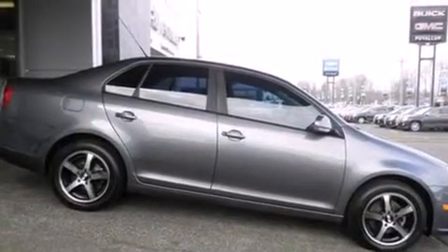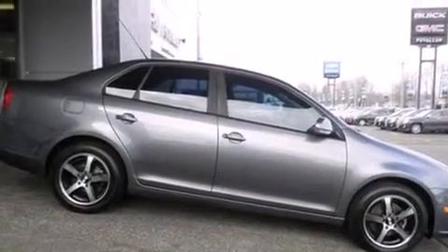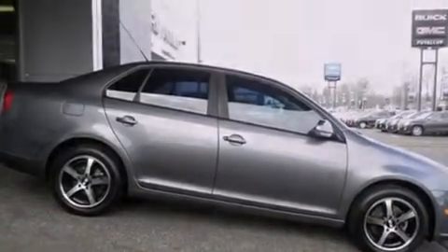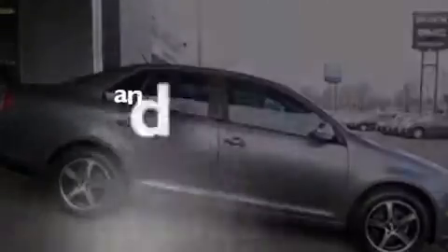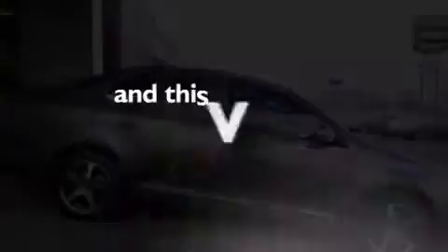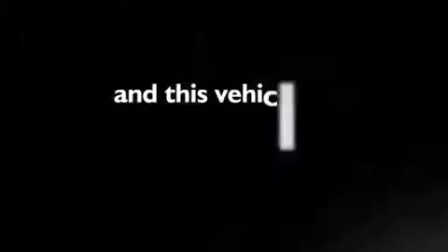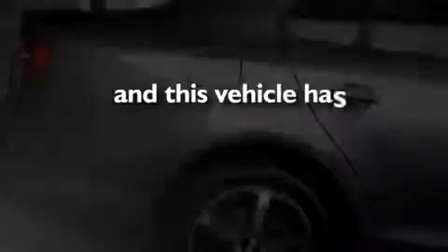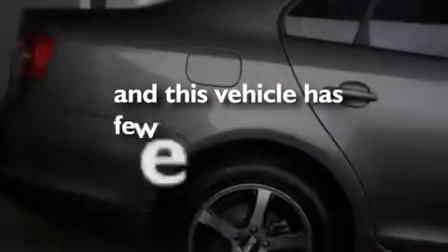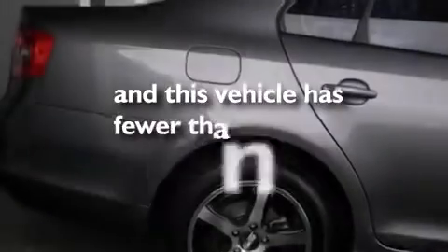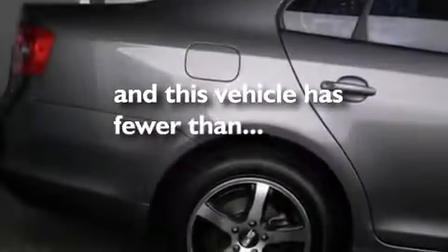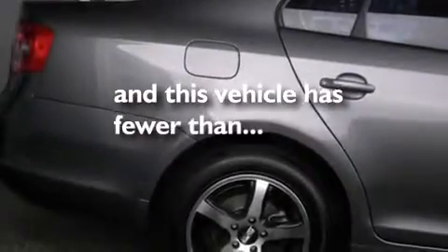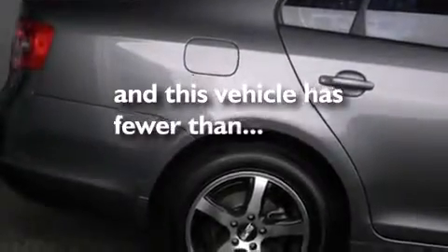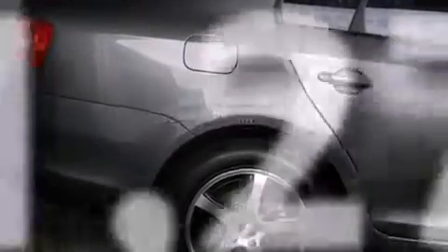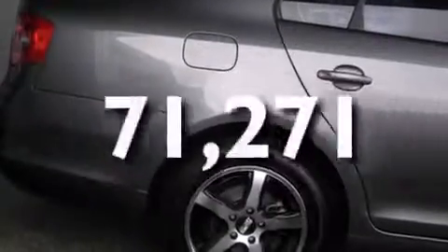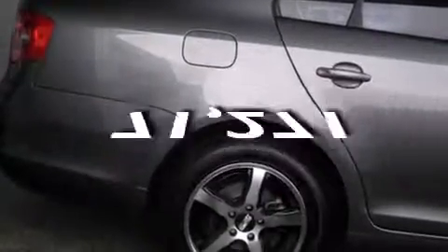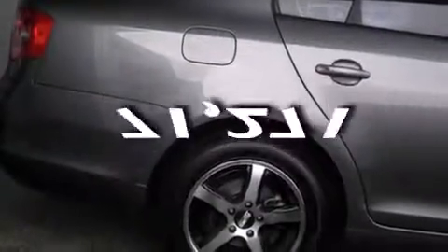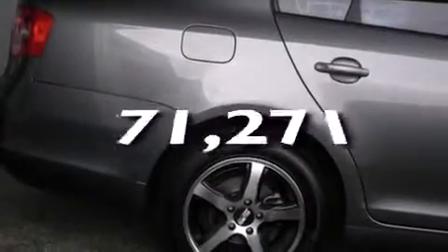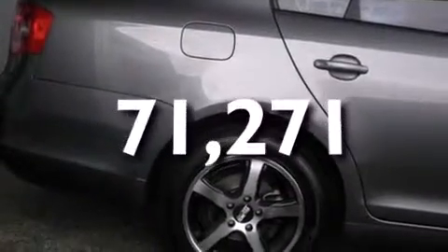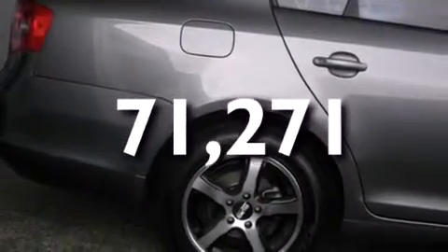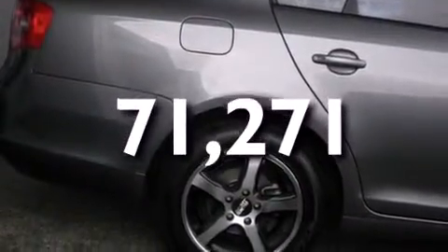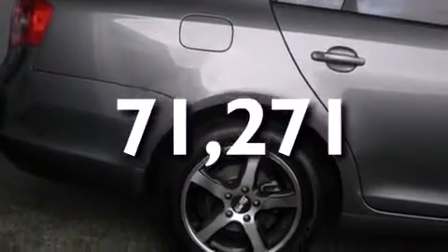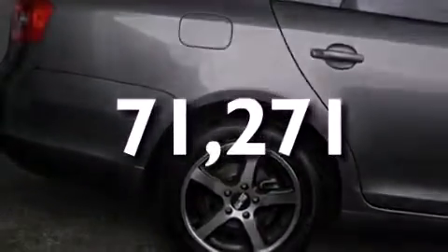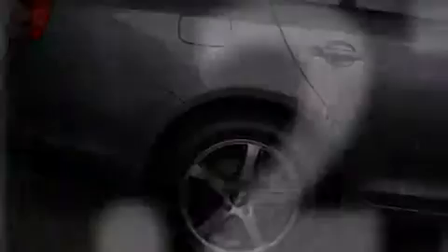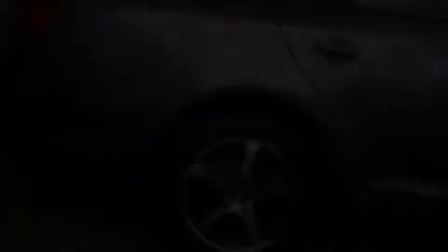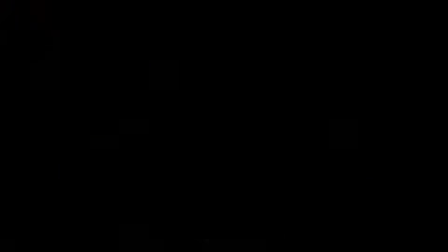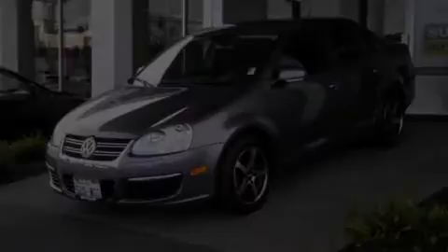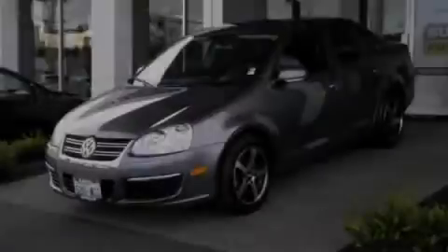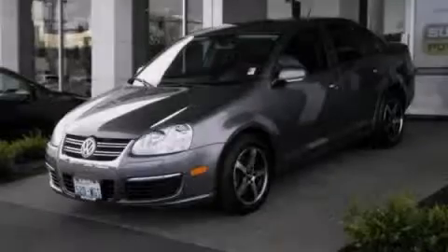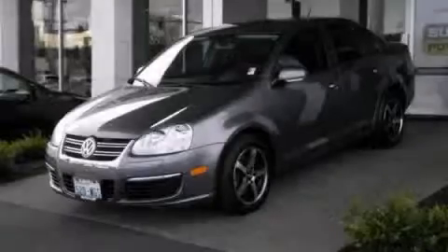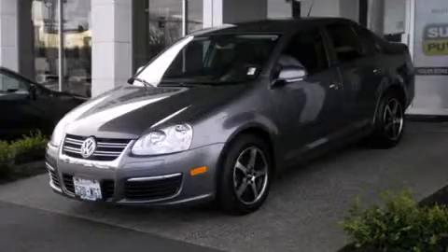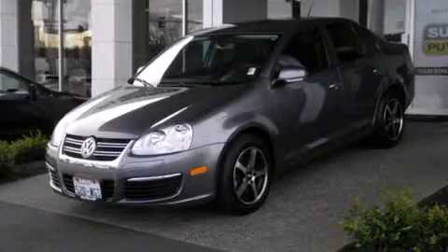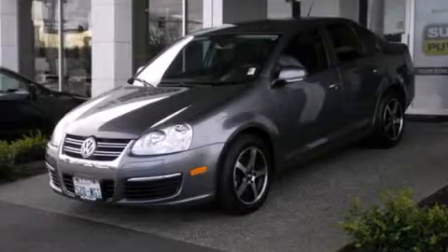This vehicle has less than 72,000 miles. Contact us today and schedule your opportunity to see this vehicle in person.